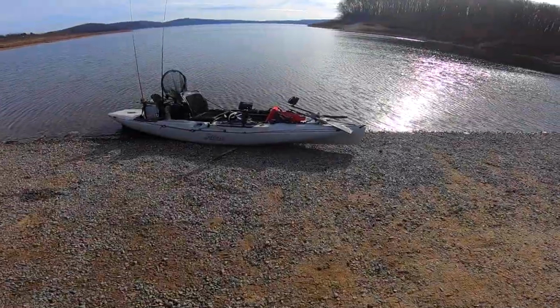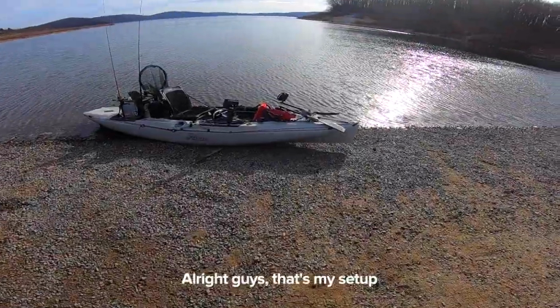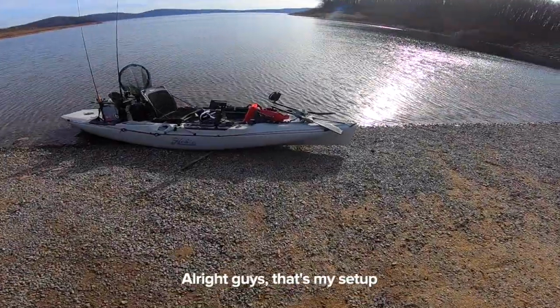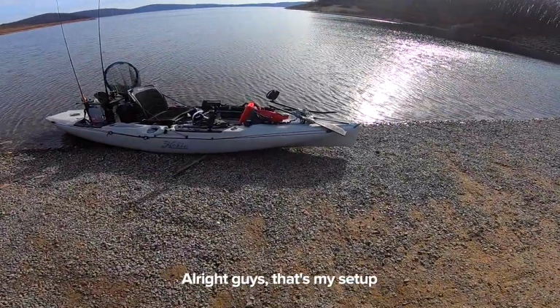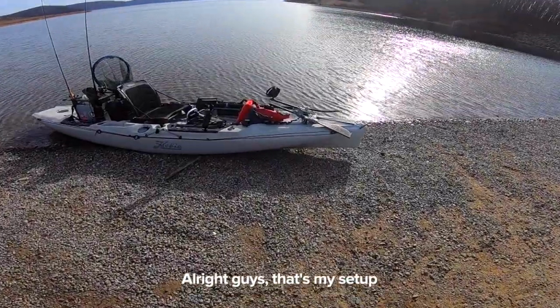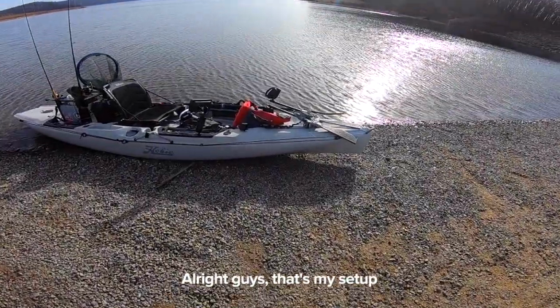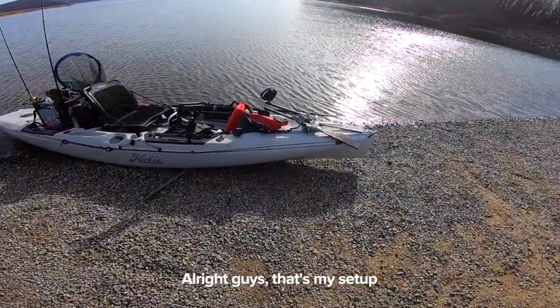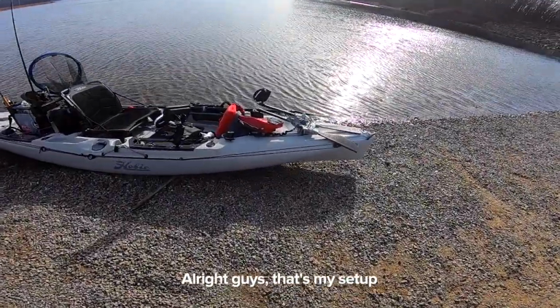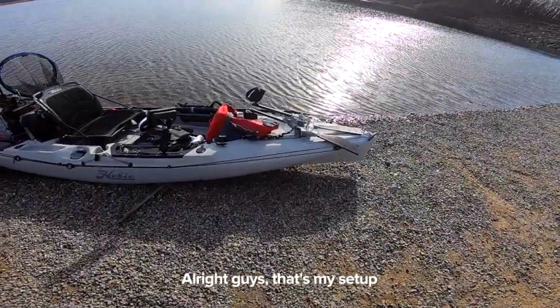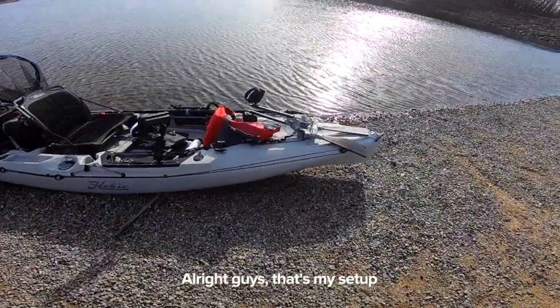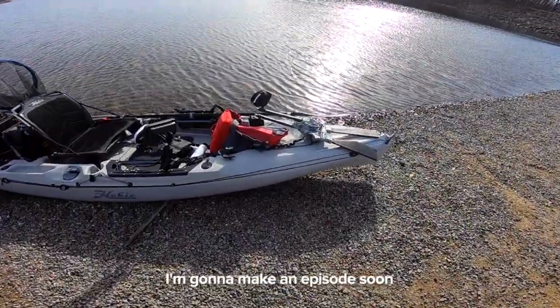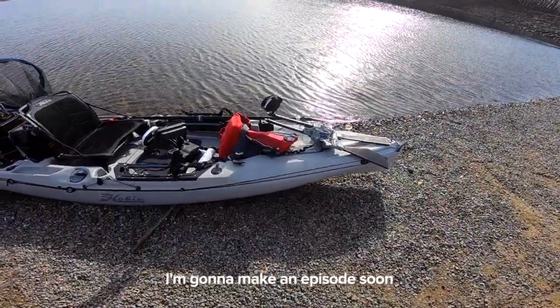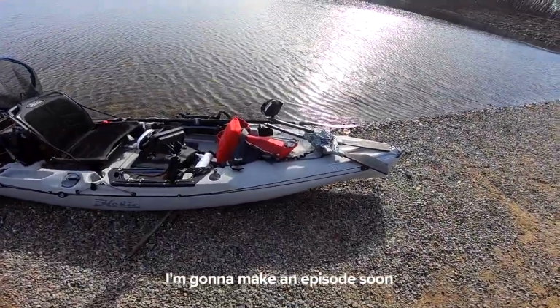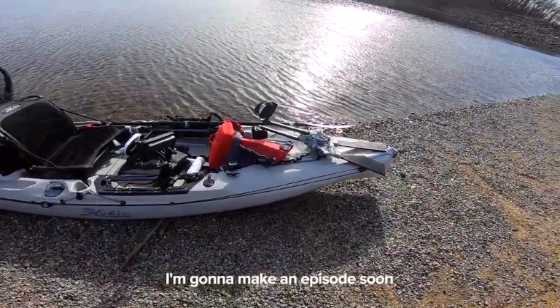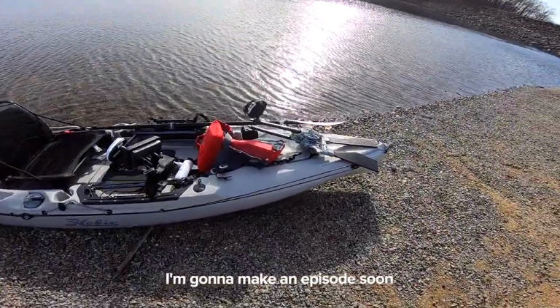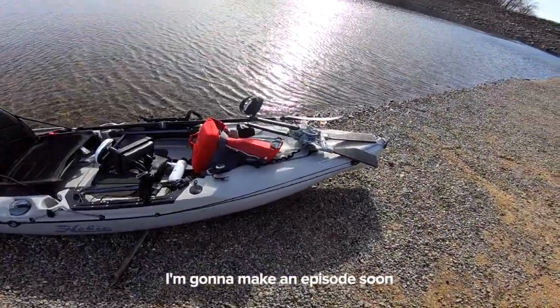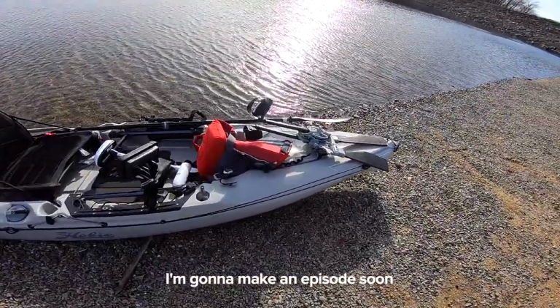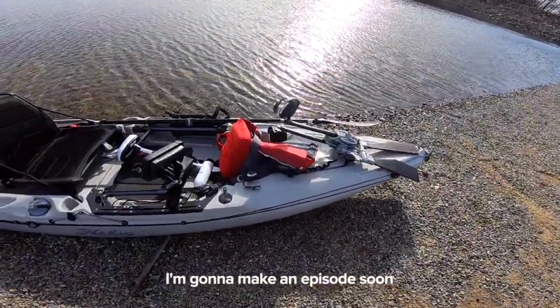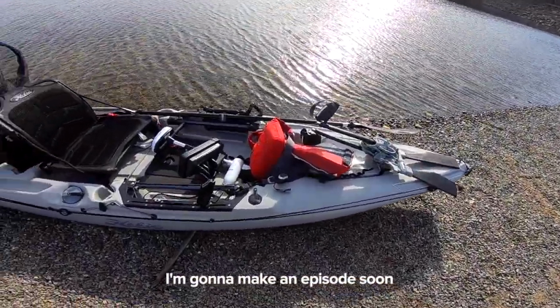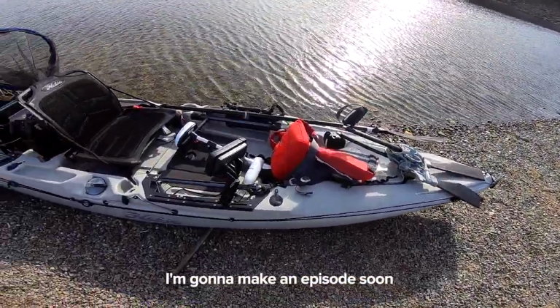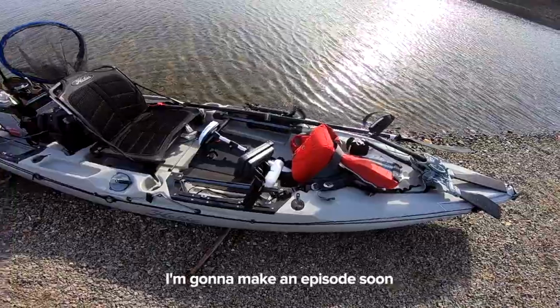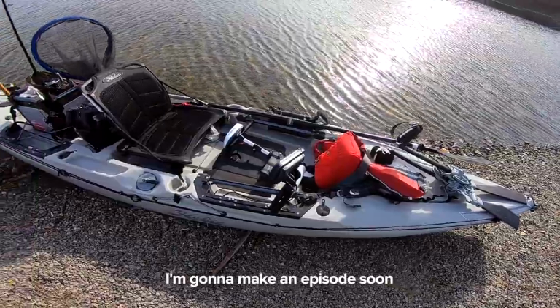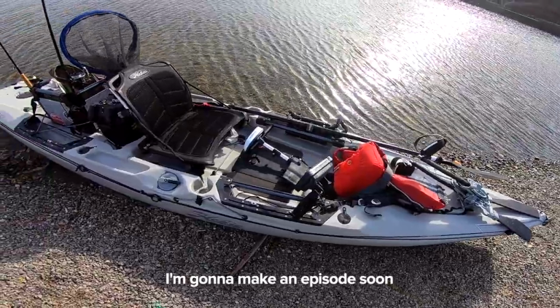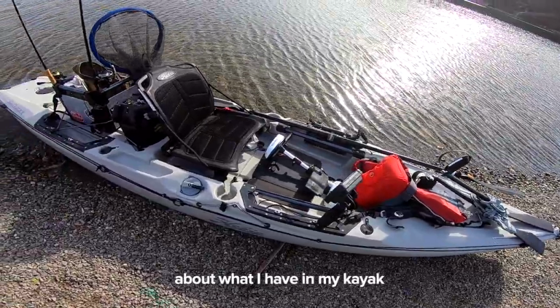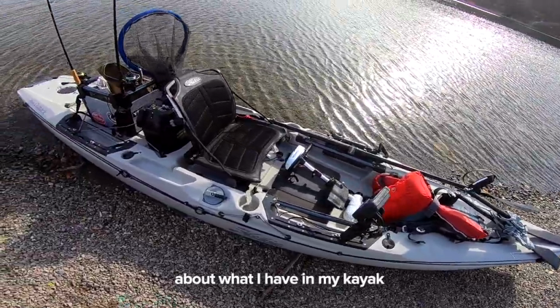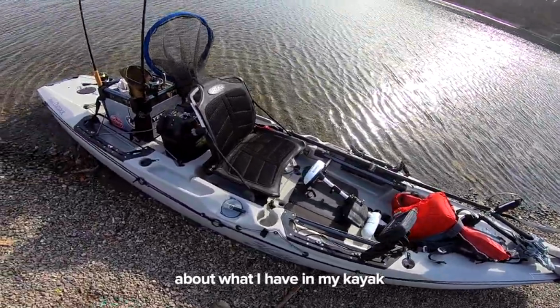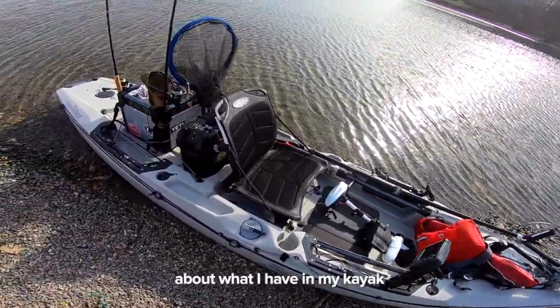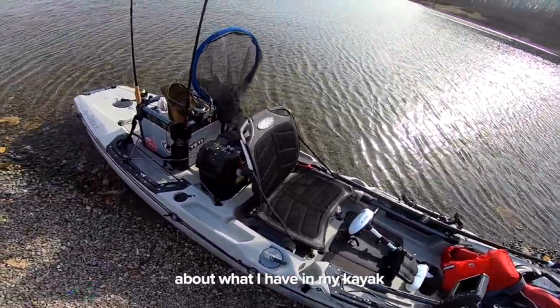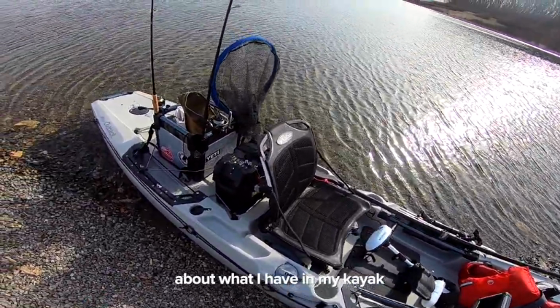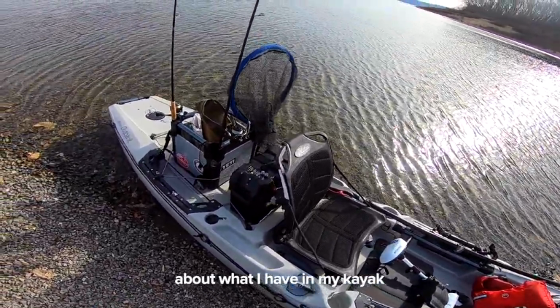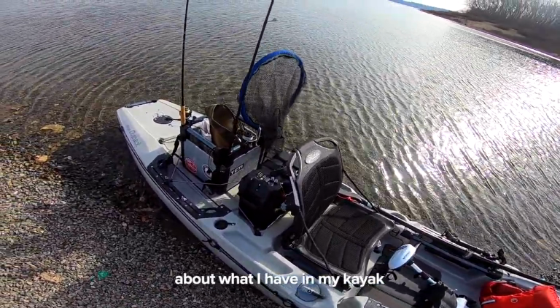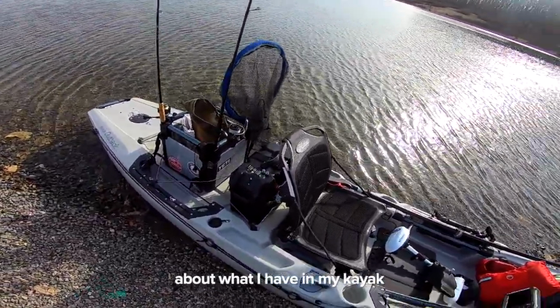Alright guys, that's my setup. I'm gonna make an episode soon about what I have in my tackle box.